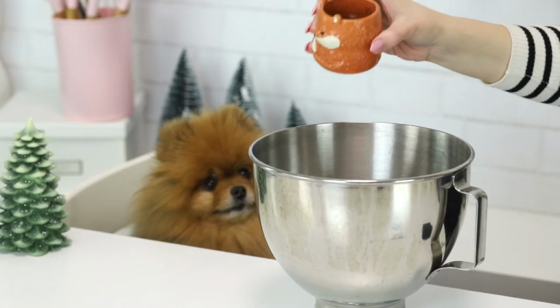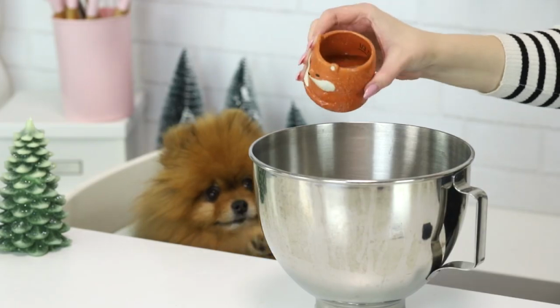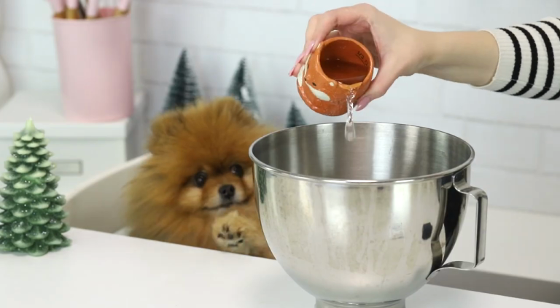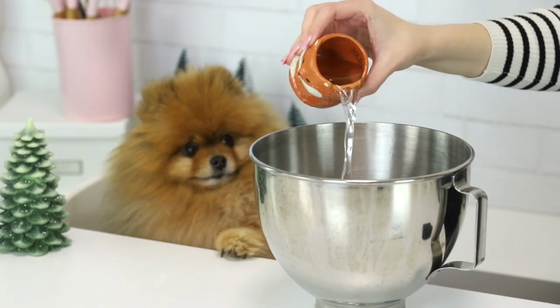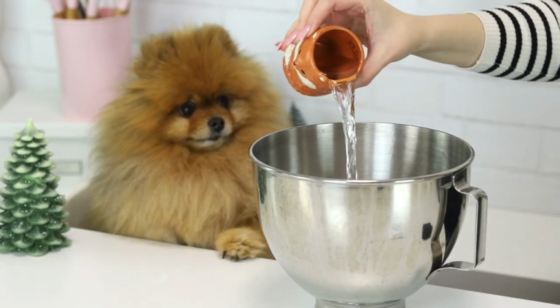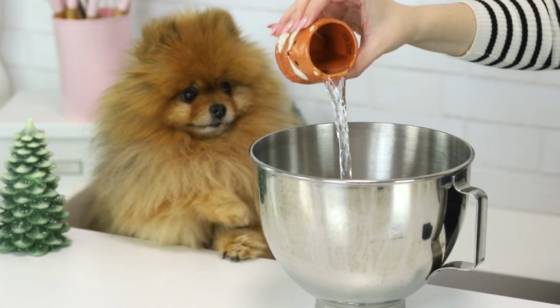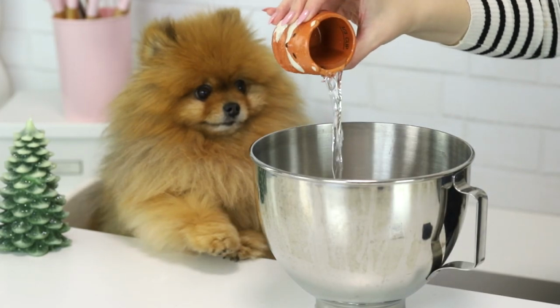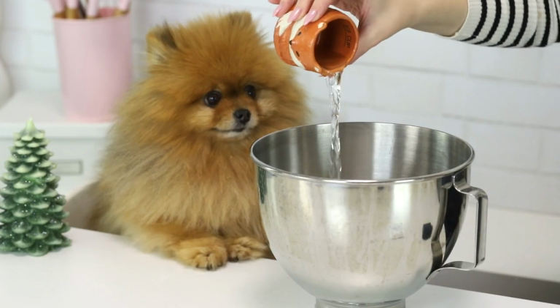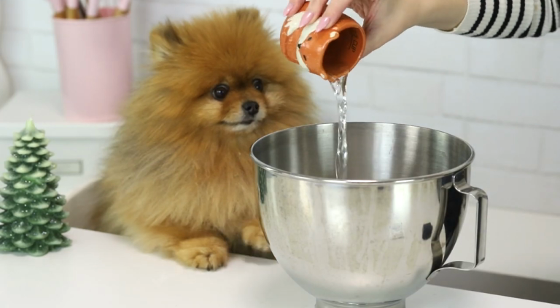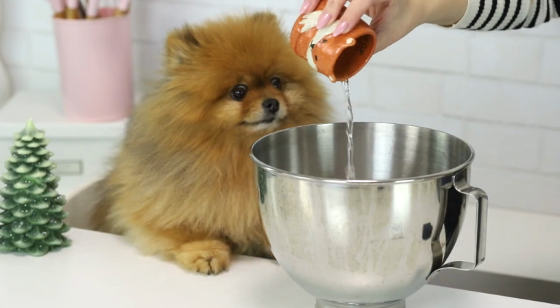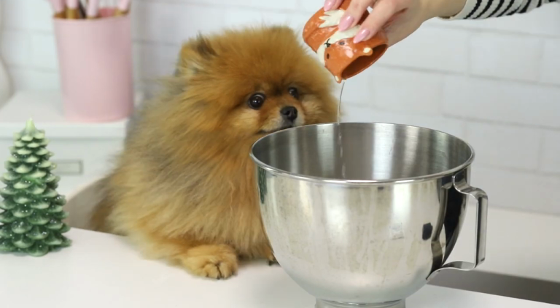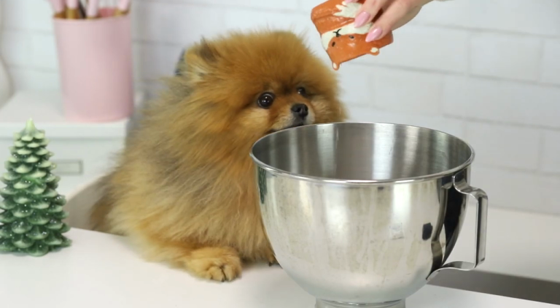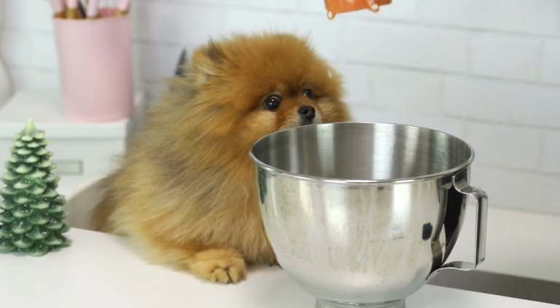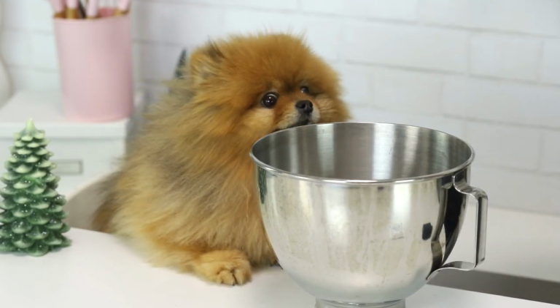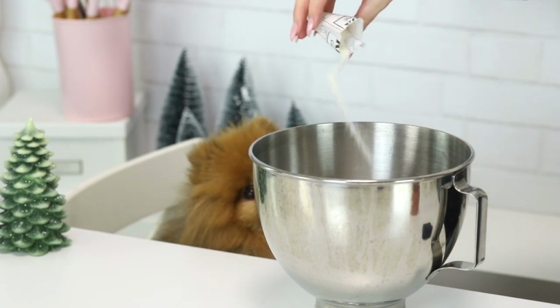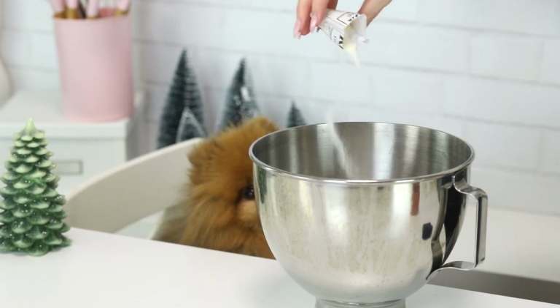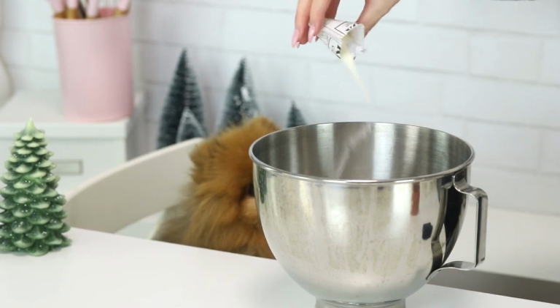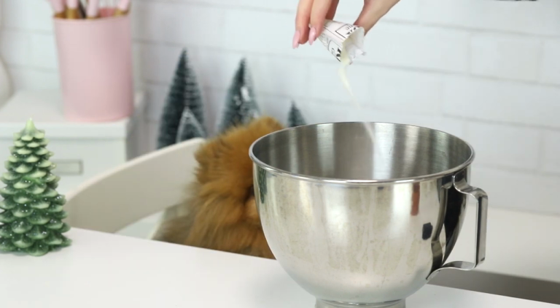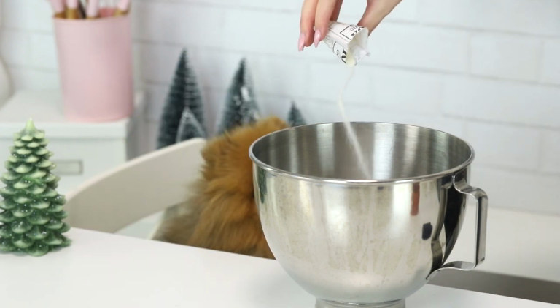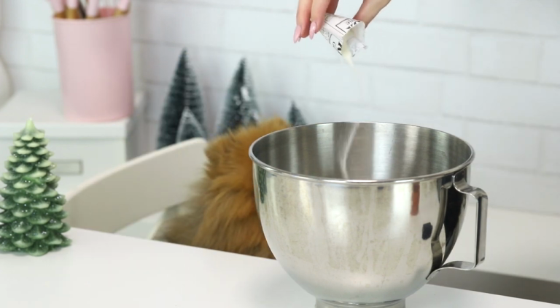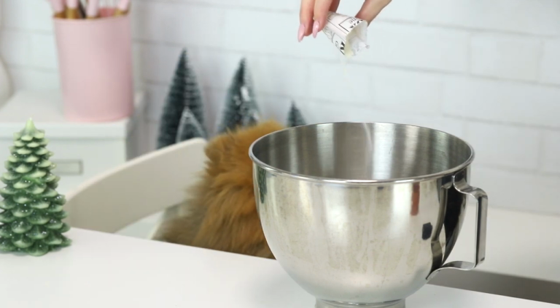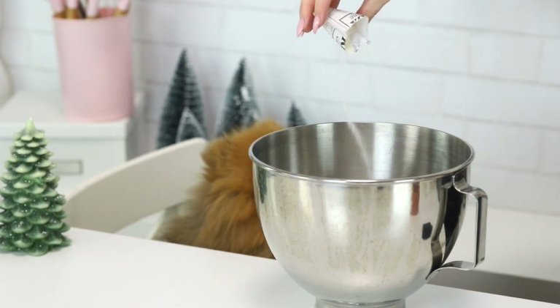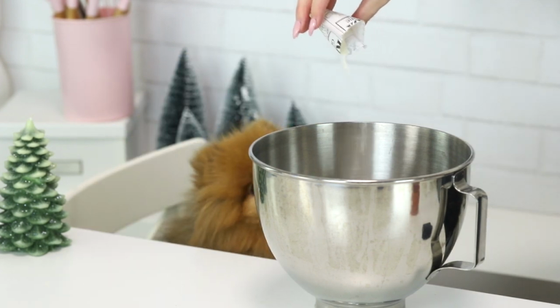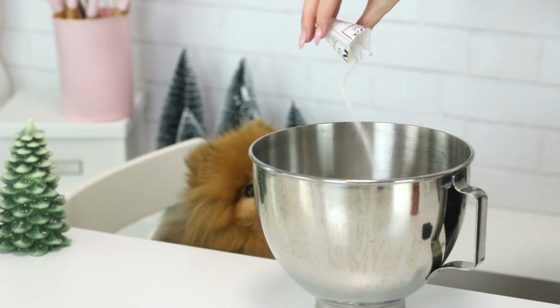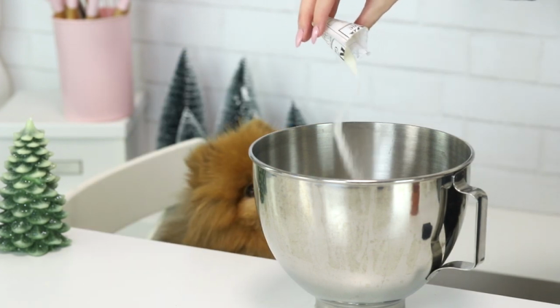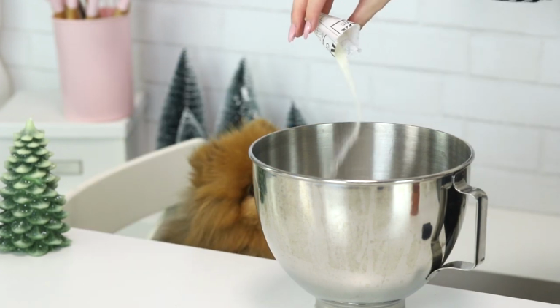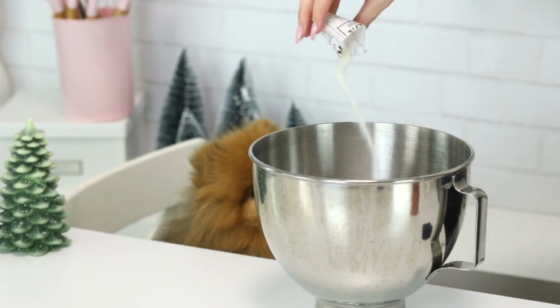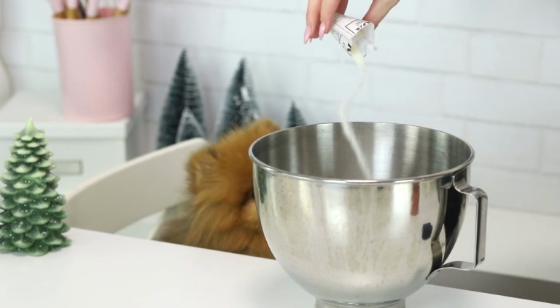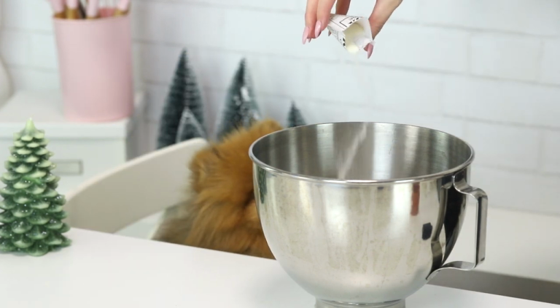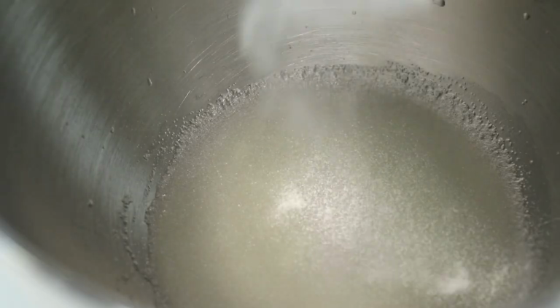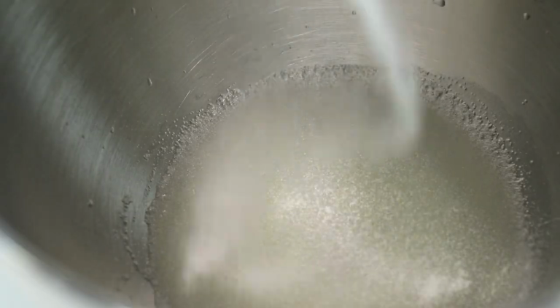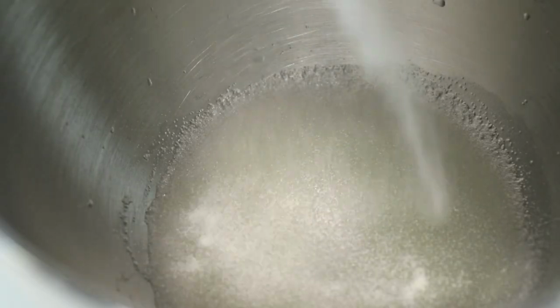I'm gonna pour some water into a mixing bowl and sprinkle some gelatin on top and let that sit for about five minutes.